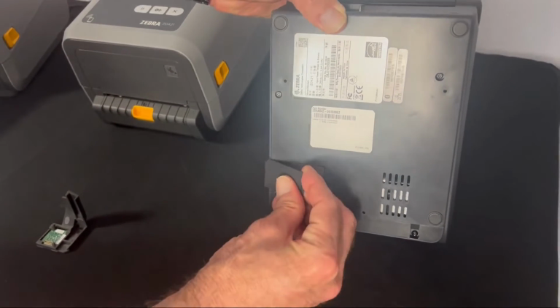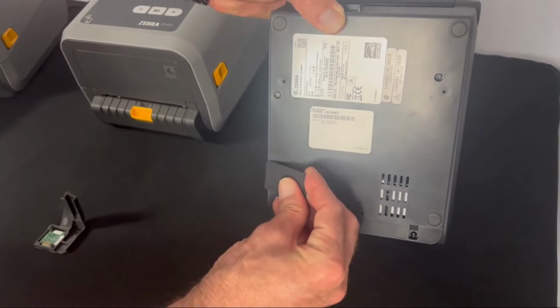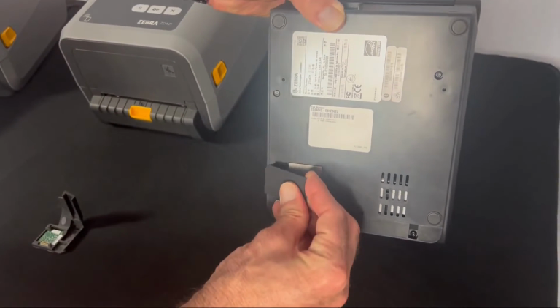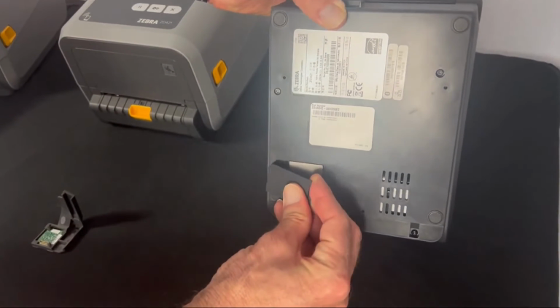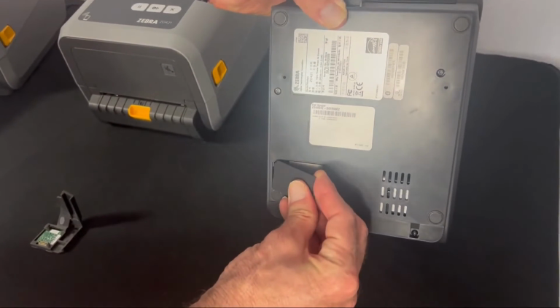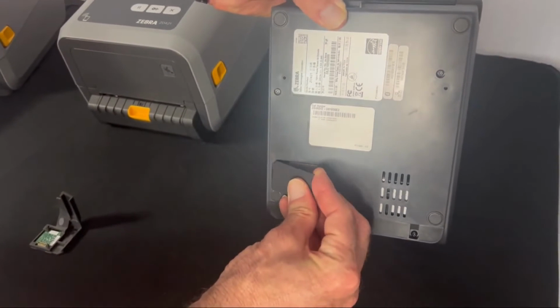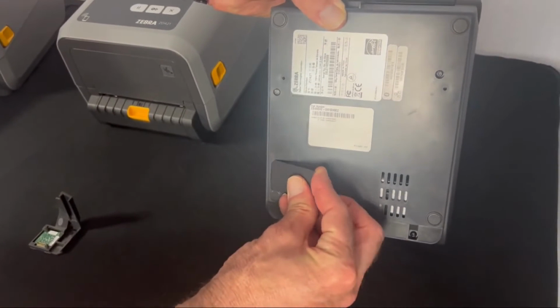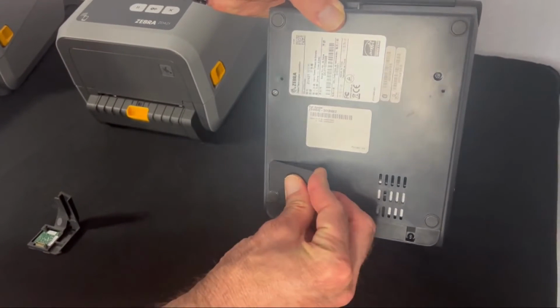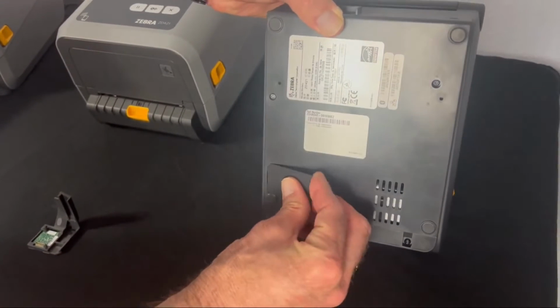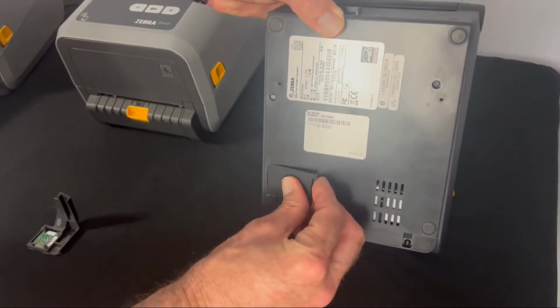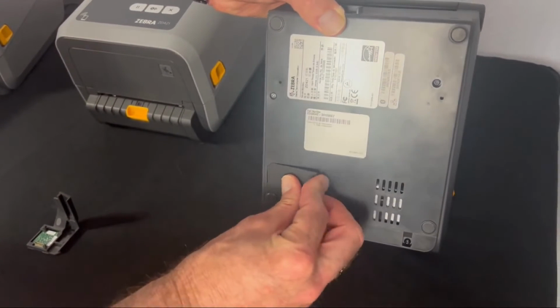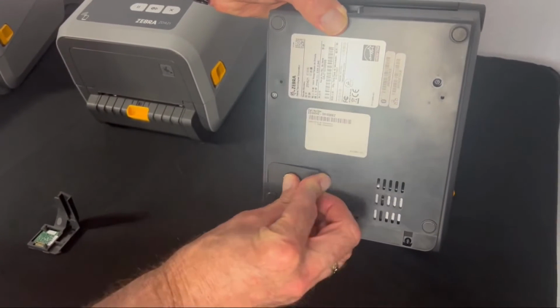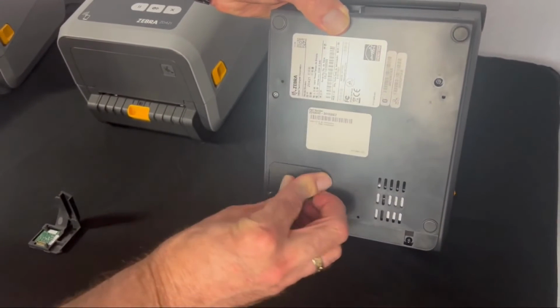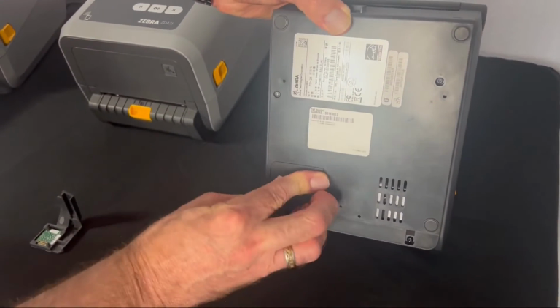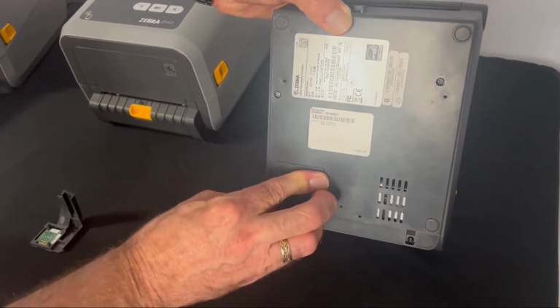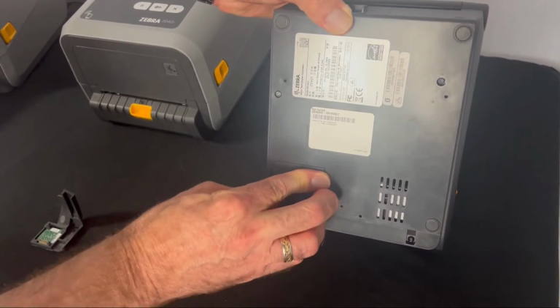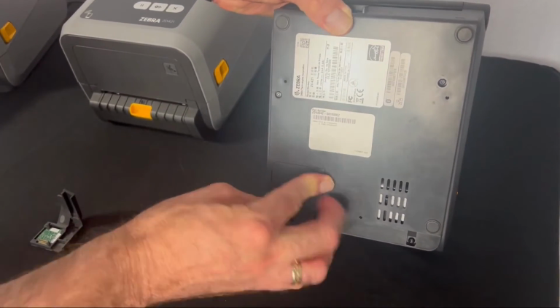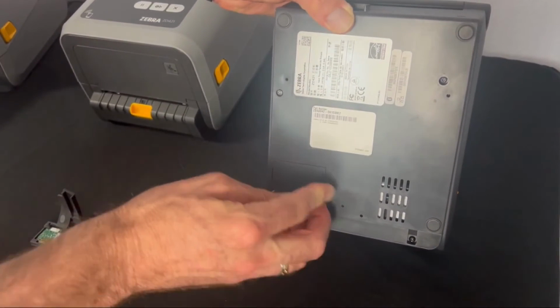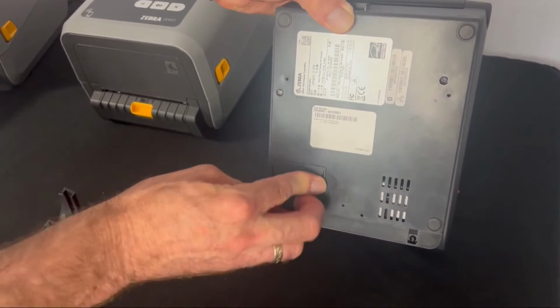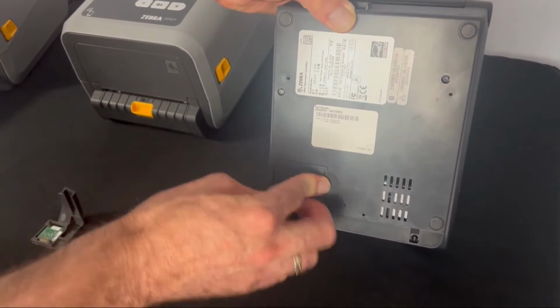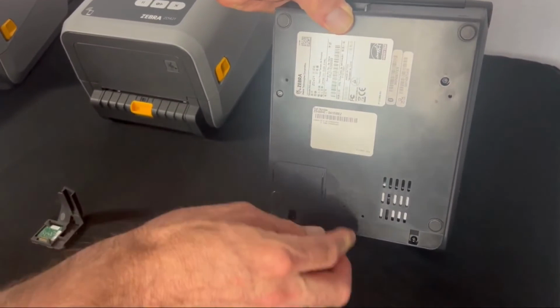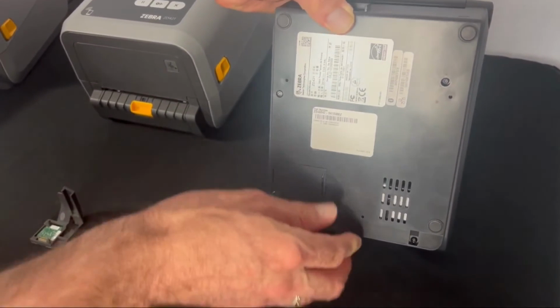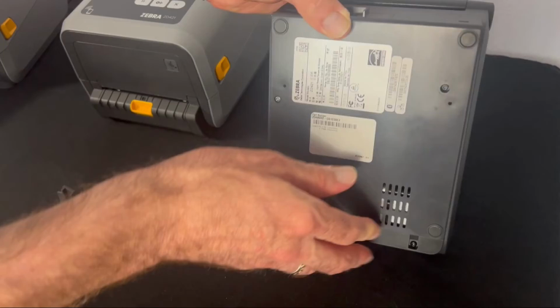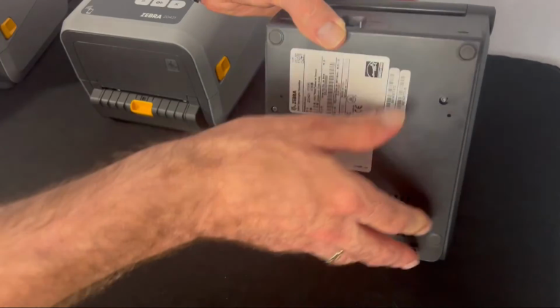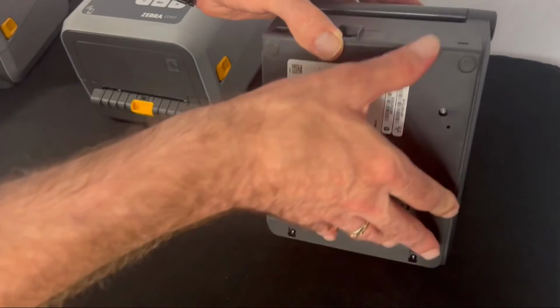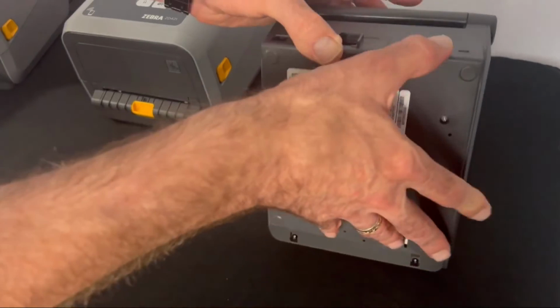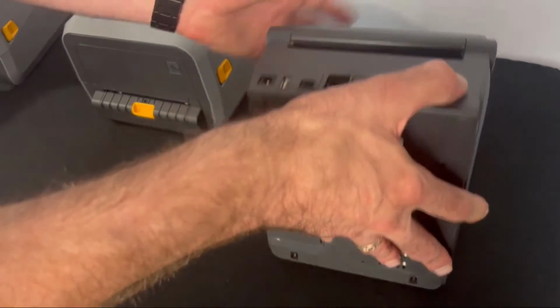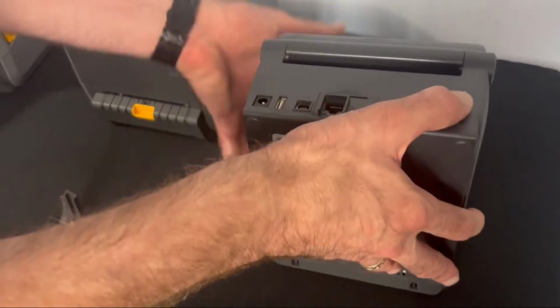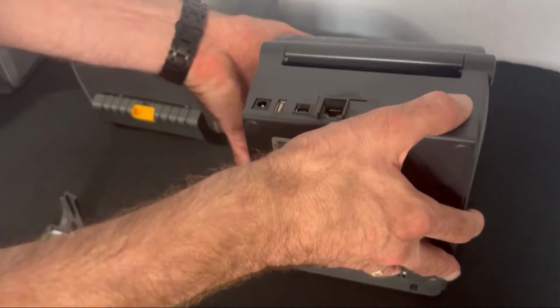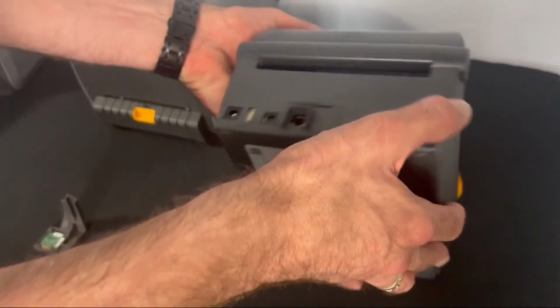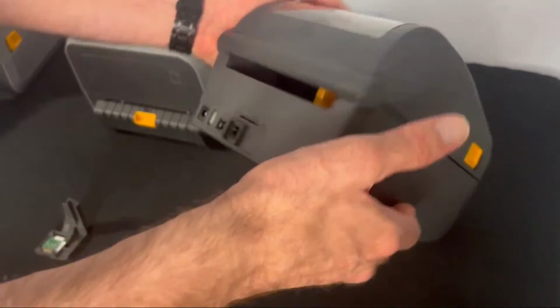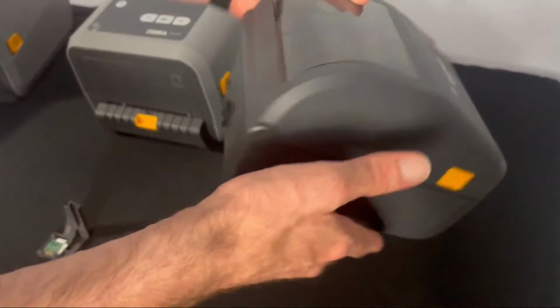Then put the door back on, close it up, and next I'll show you how to set it up.